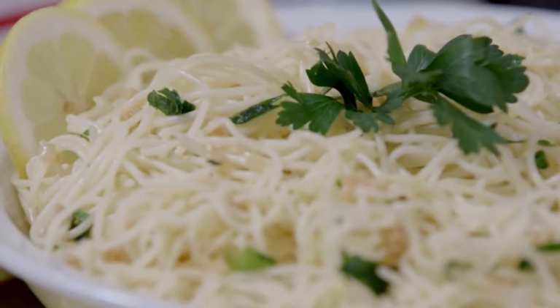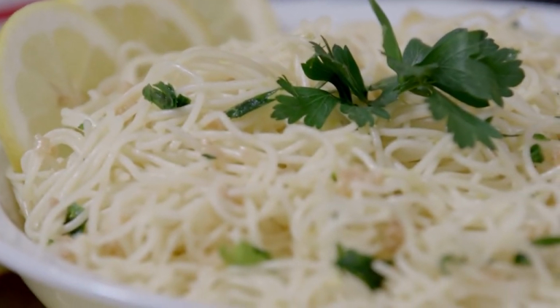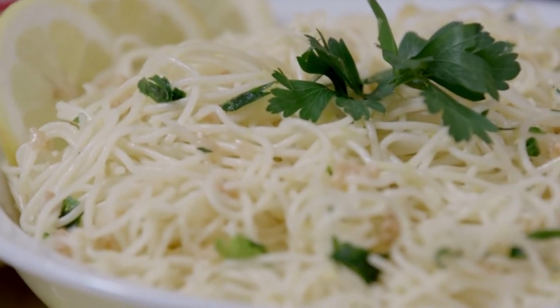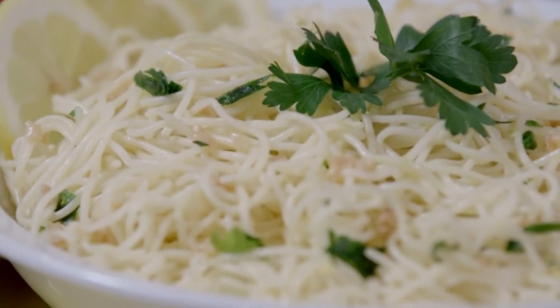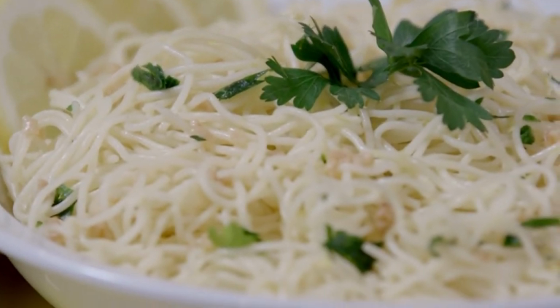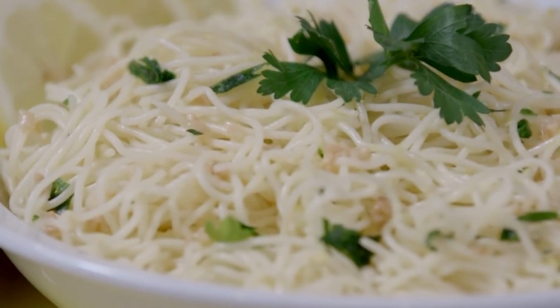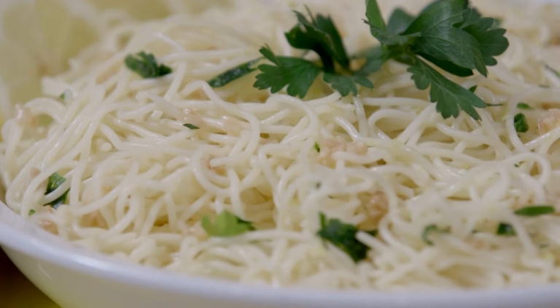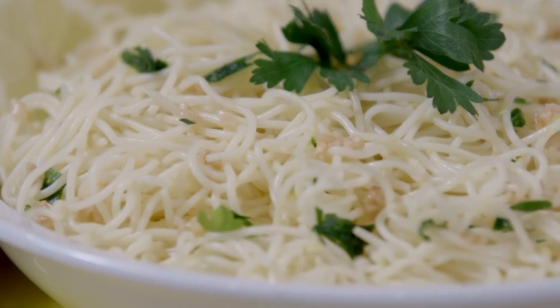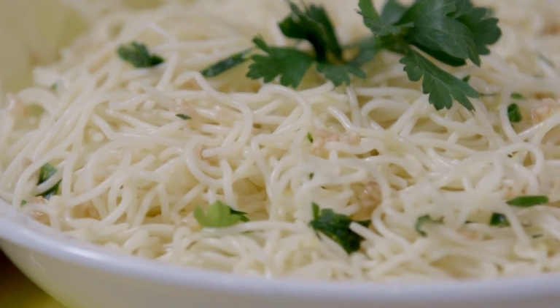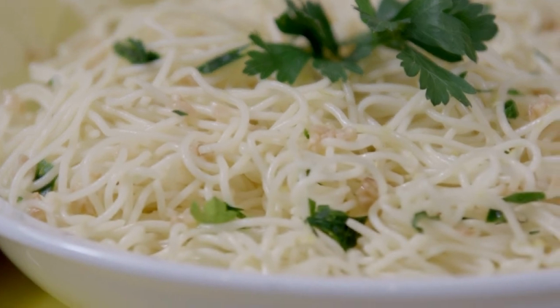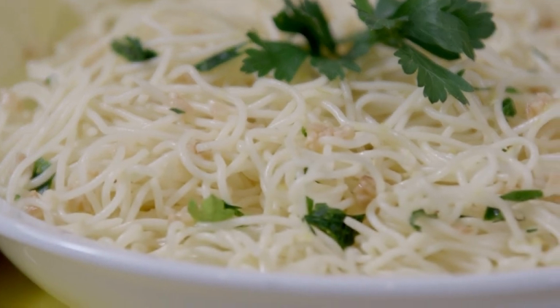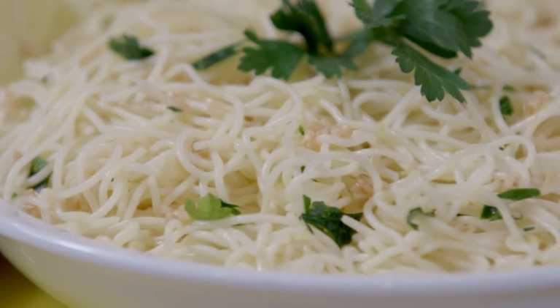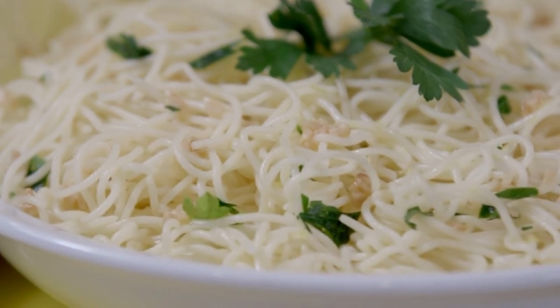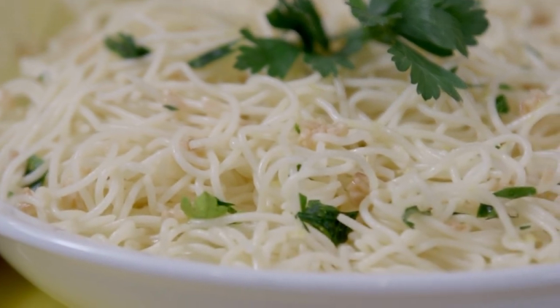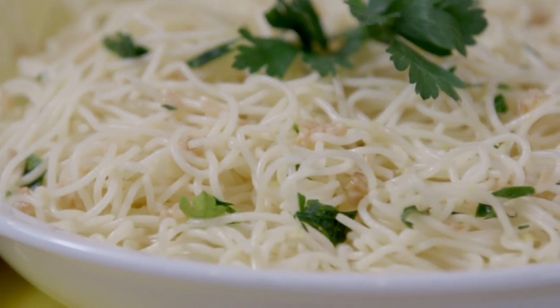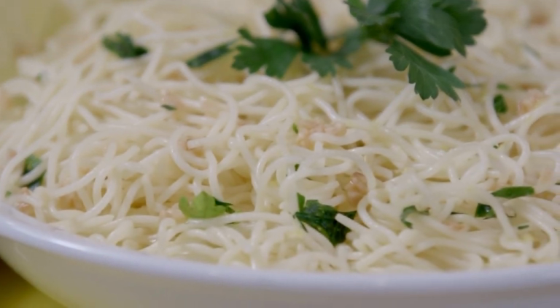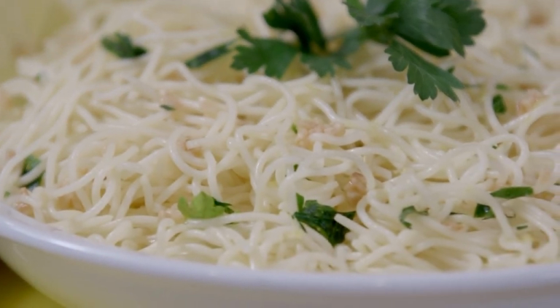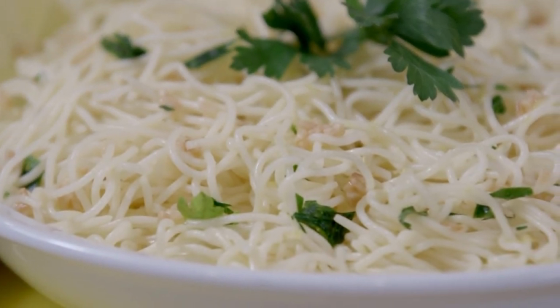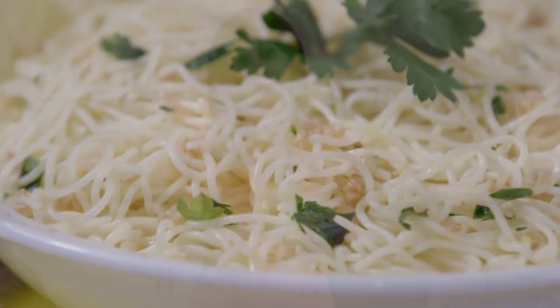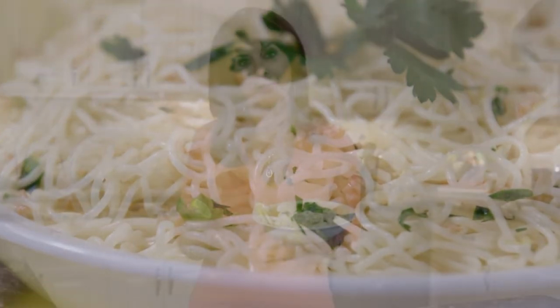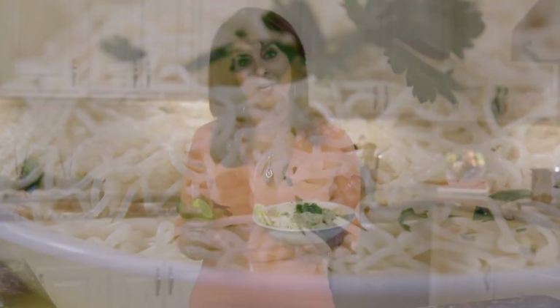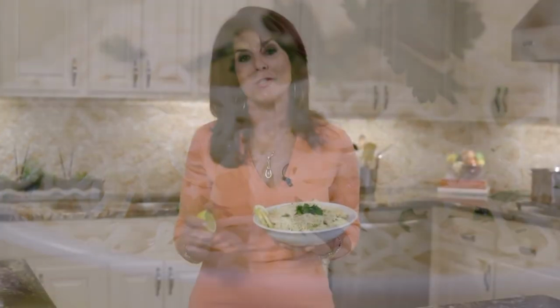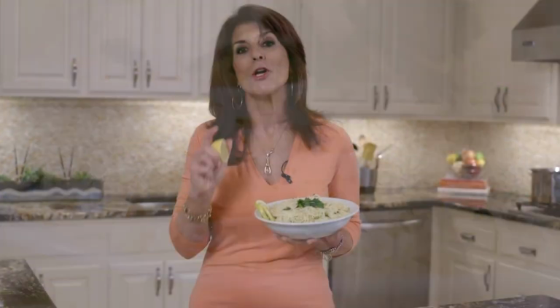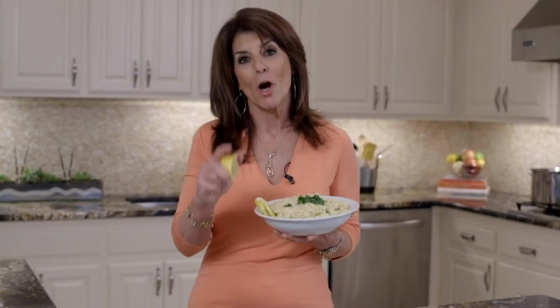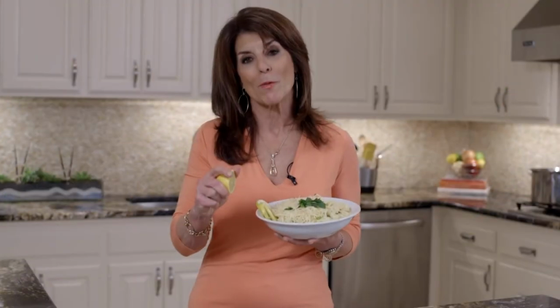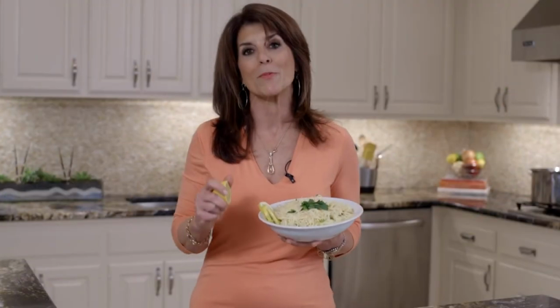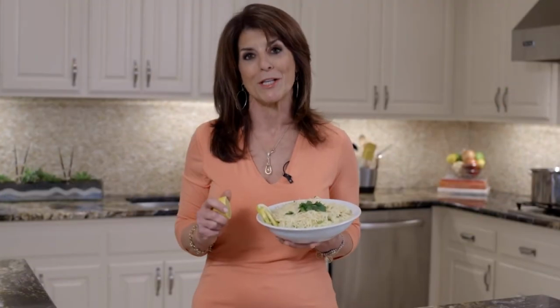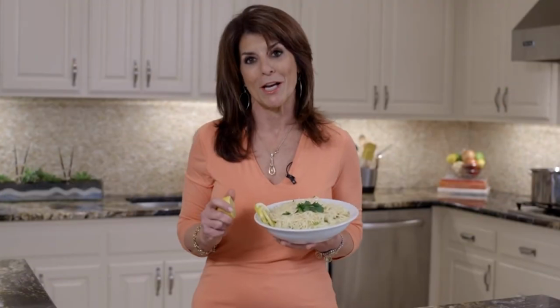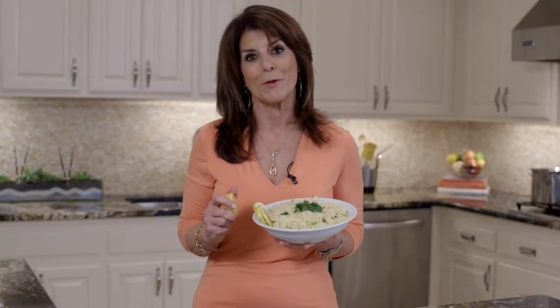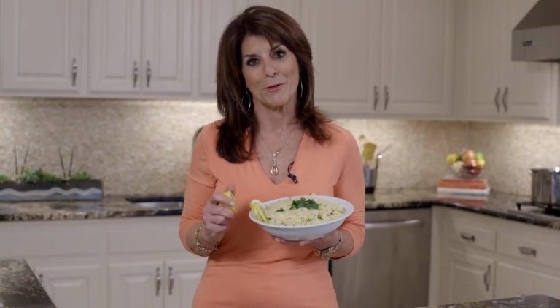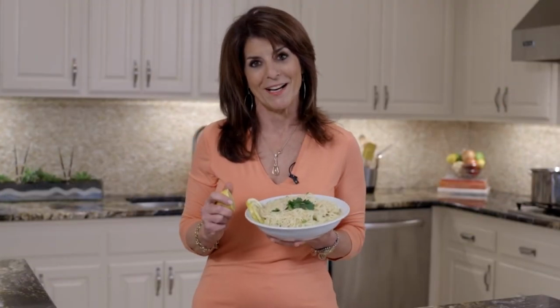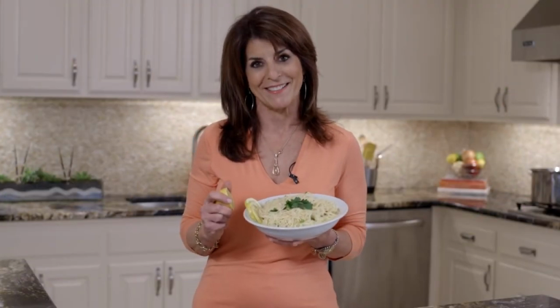Remember, everybody's condition is different, so before you make any major change, you always want to check with your doctor.